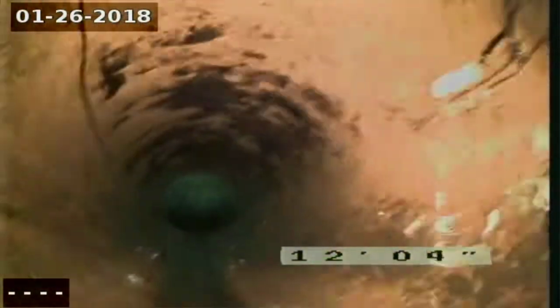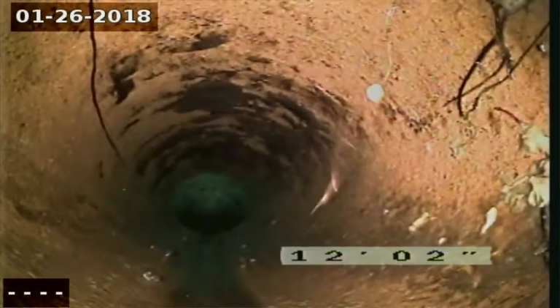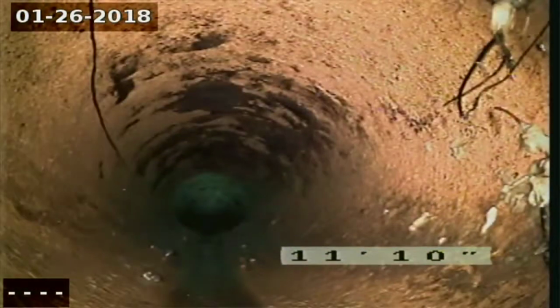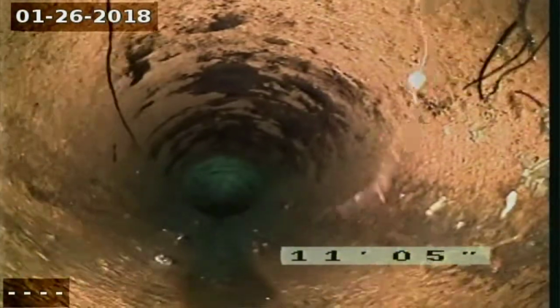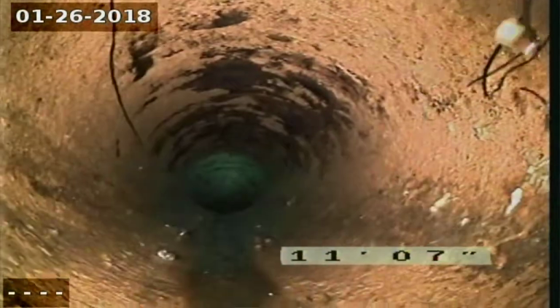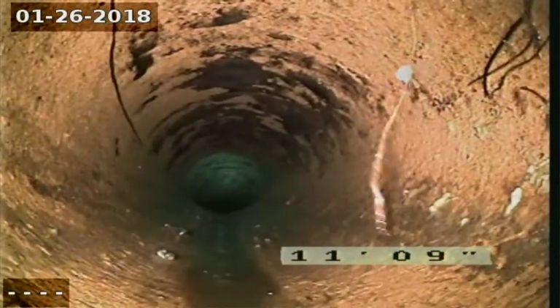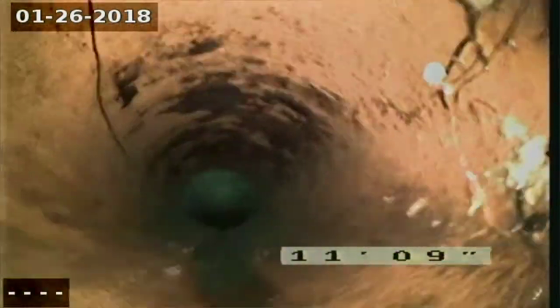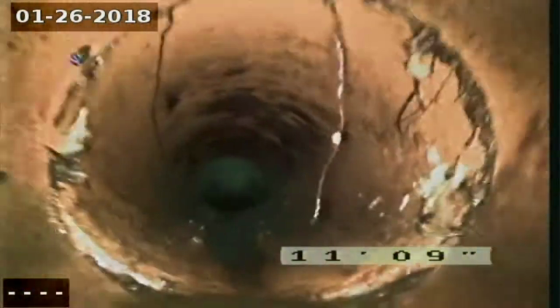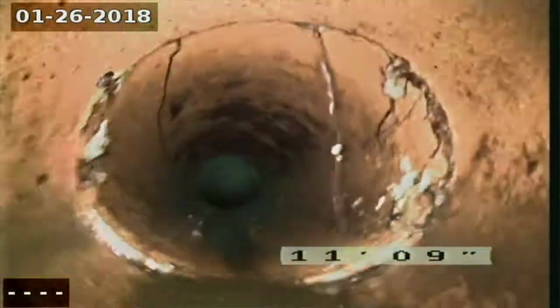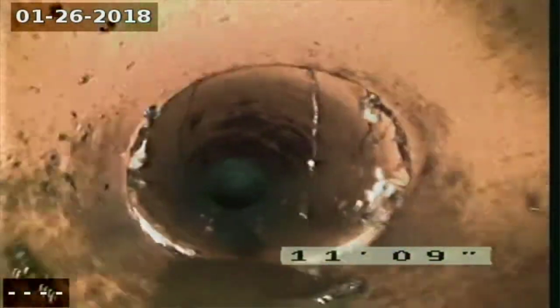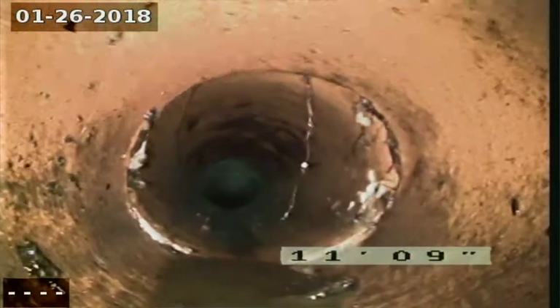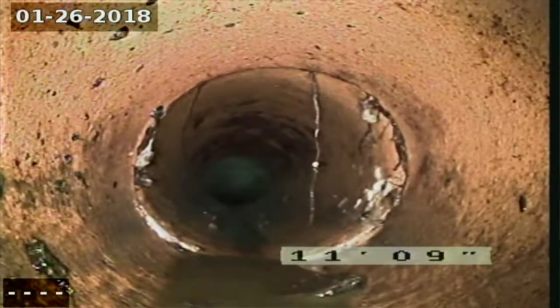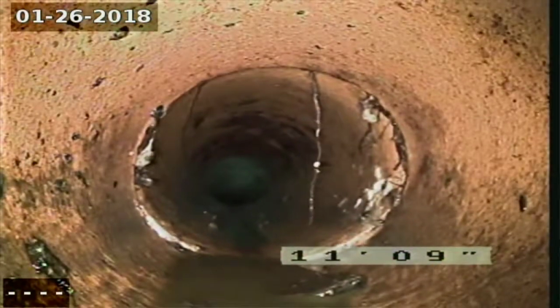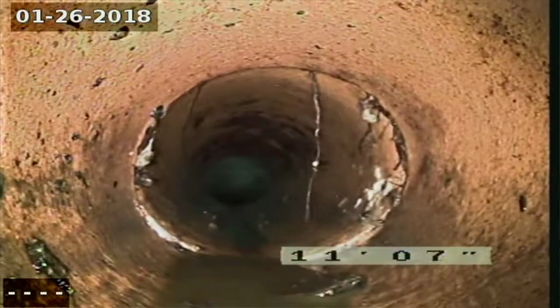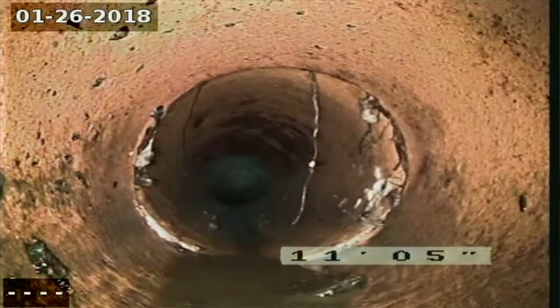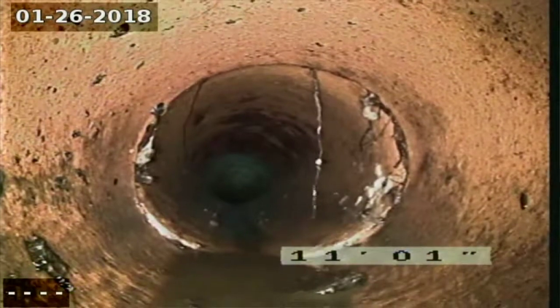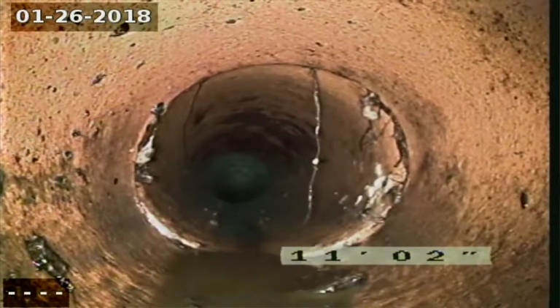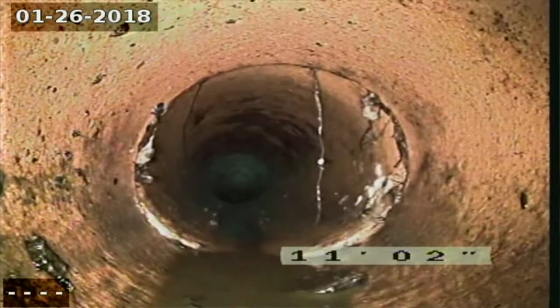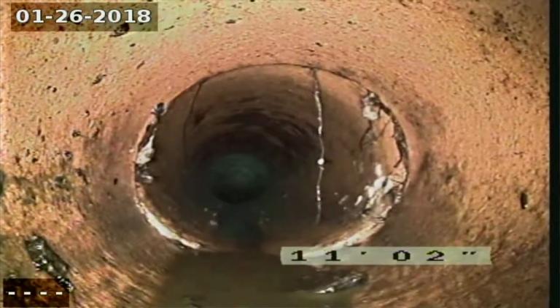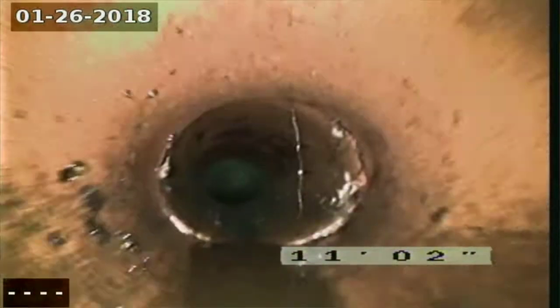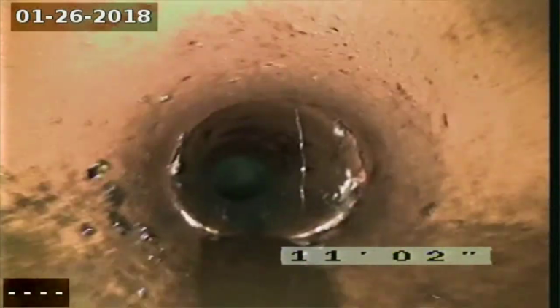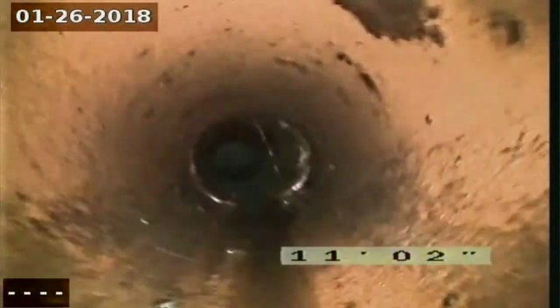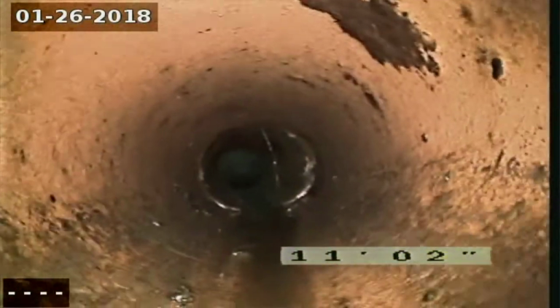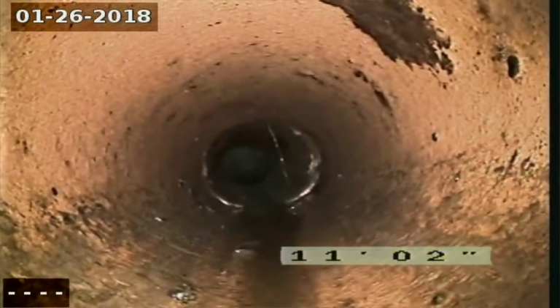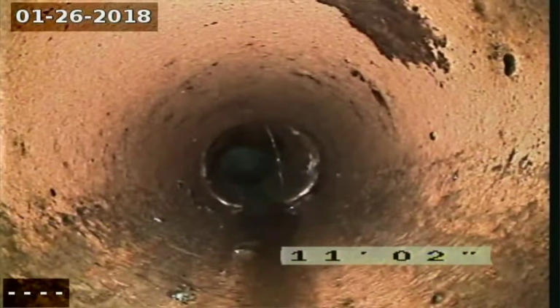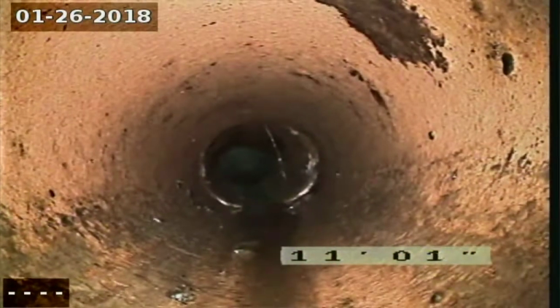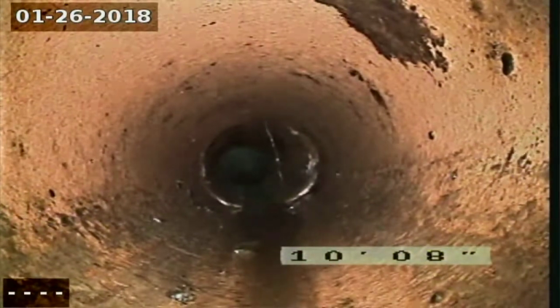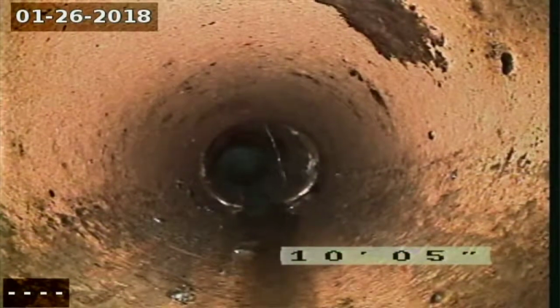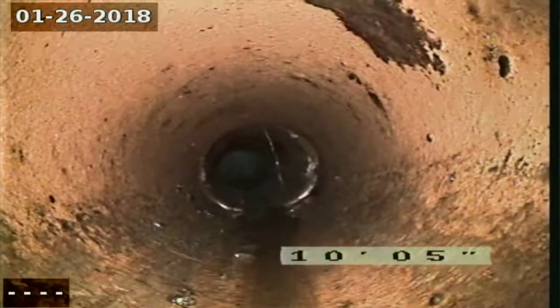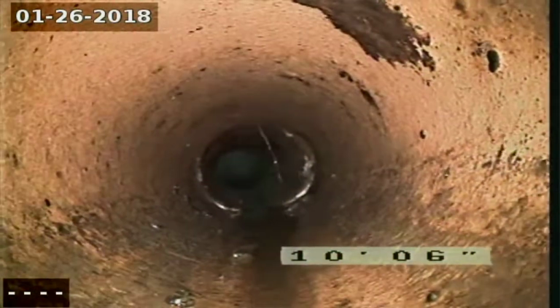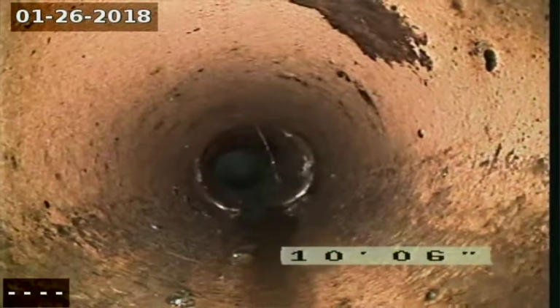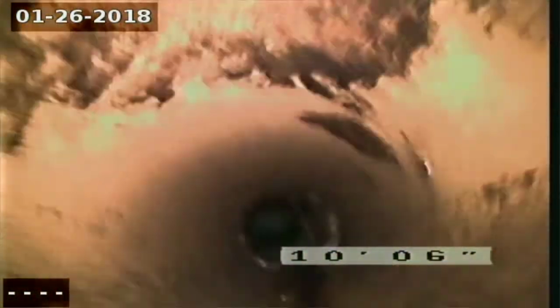There's a PVC pipe right there, and a little root right there — there's a tree outside. I don't want to point back any roots at all.